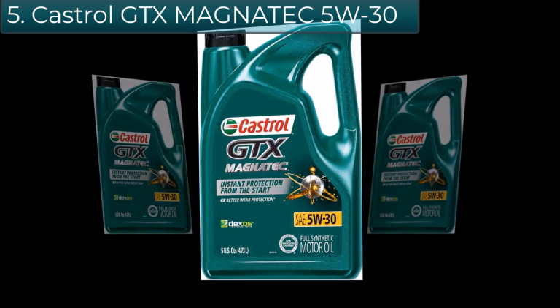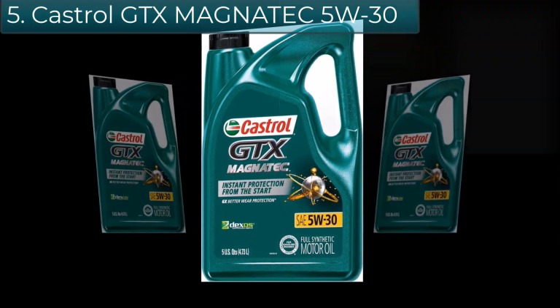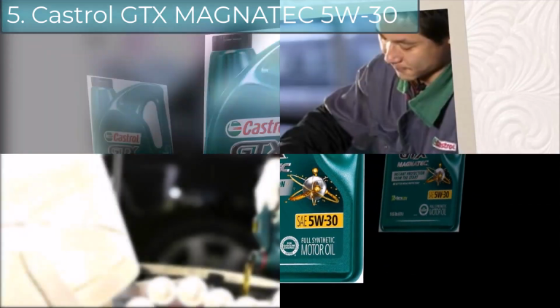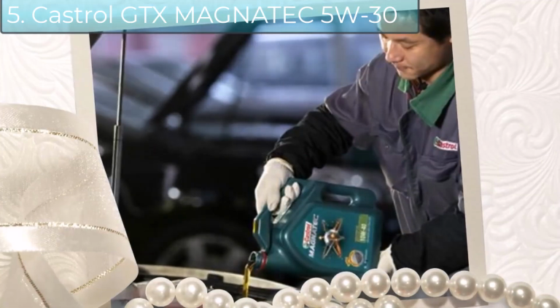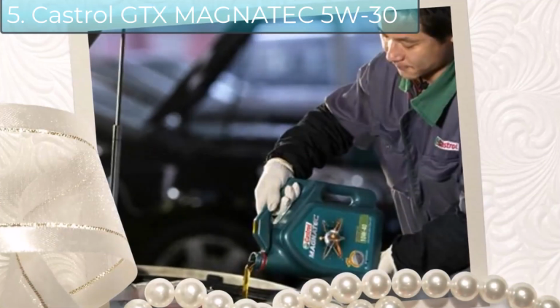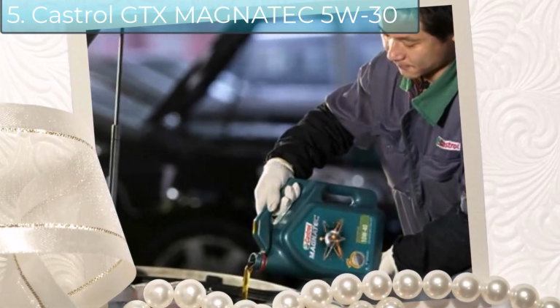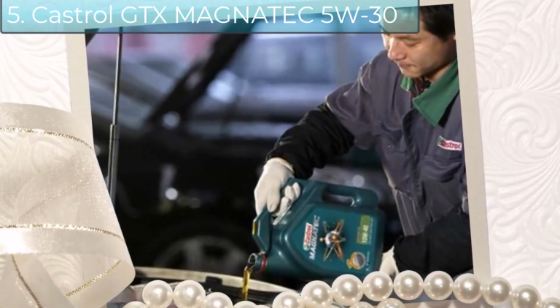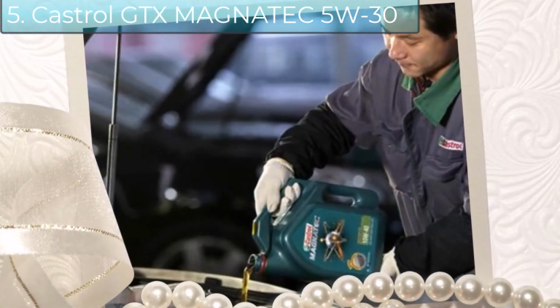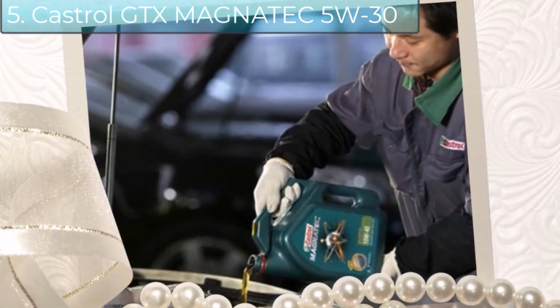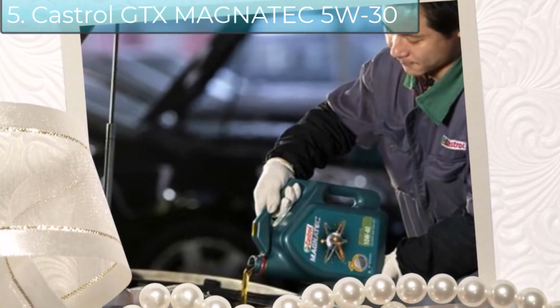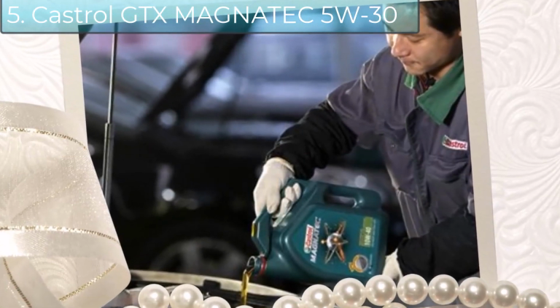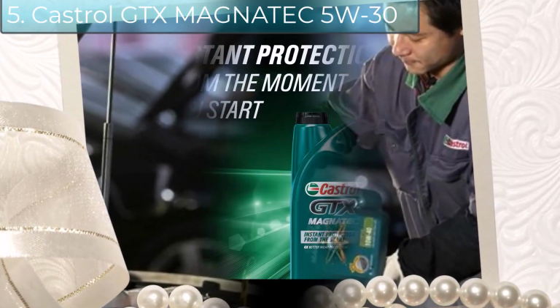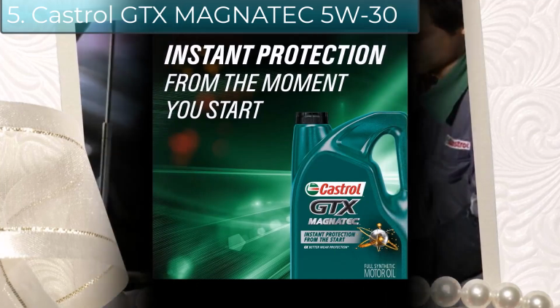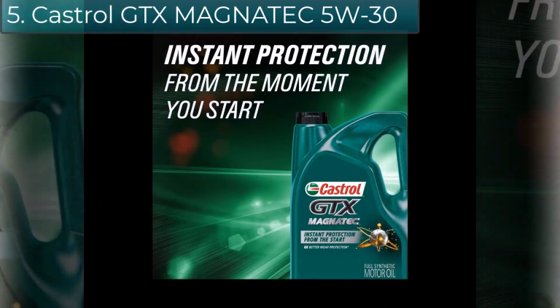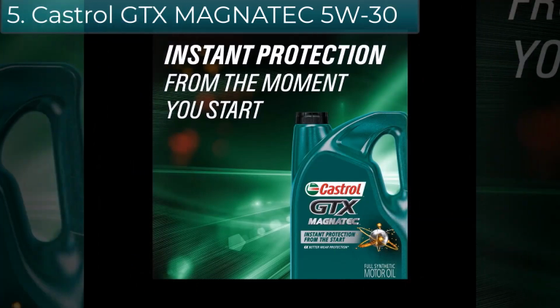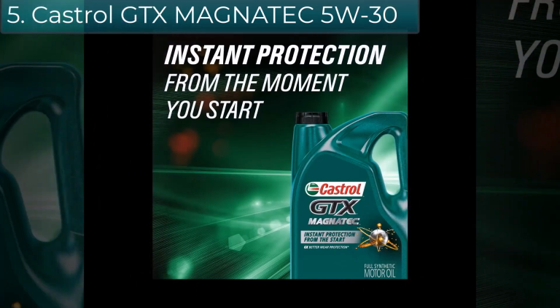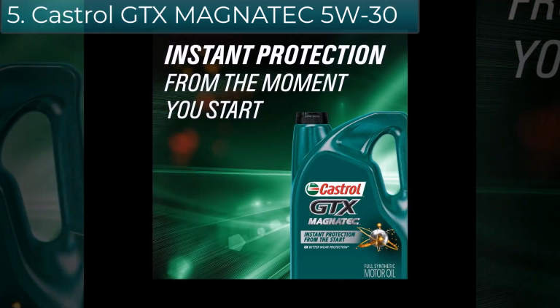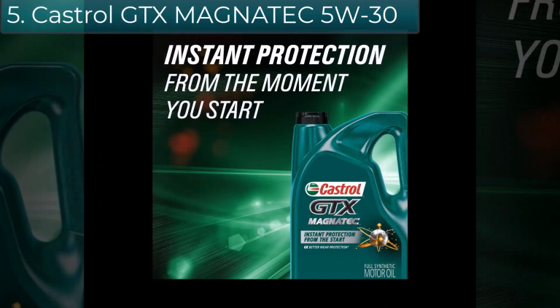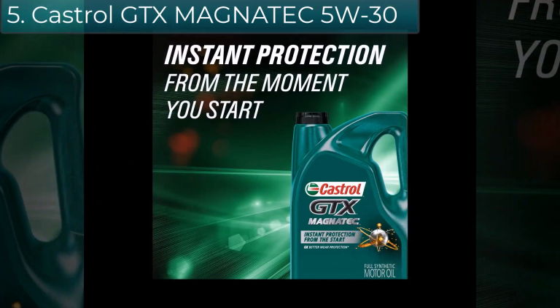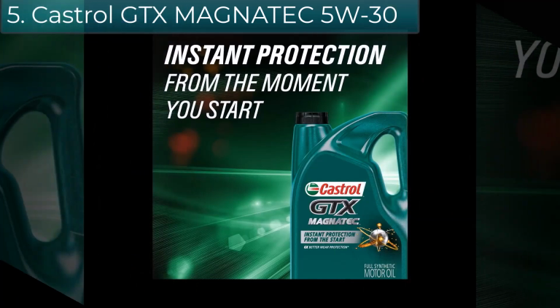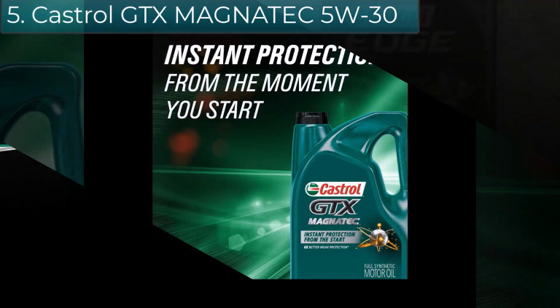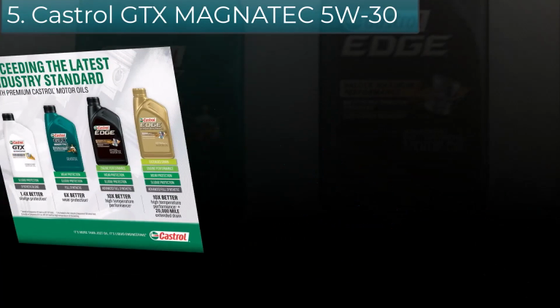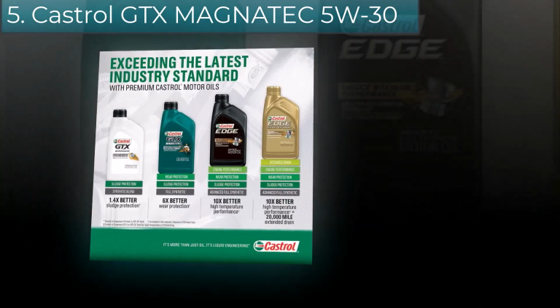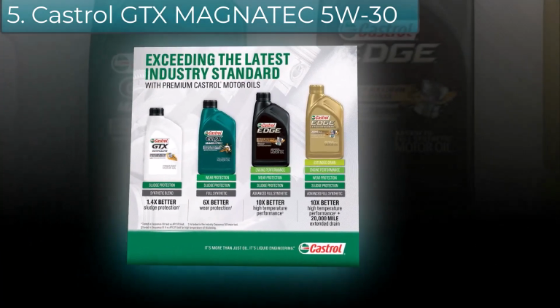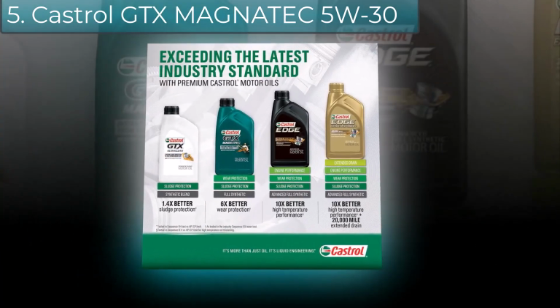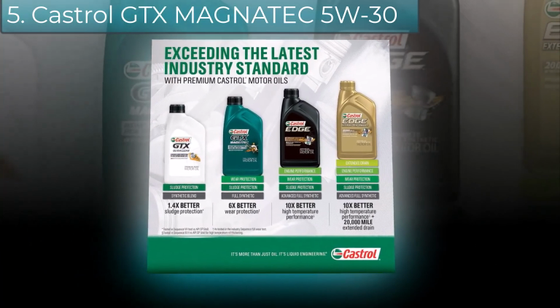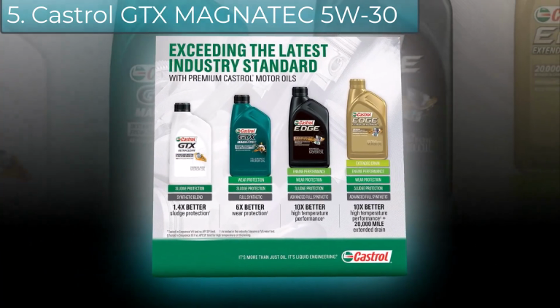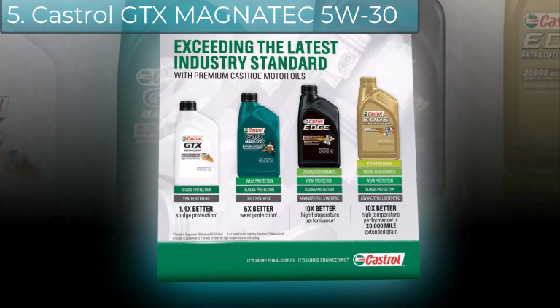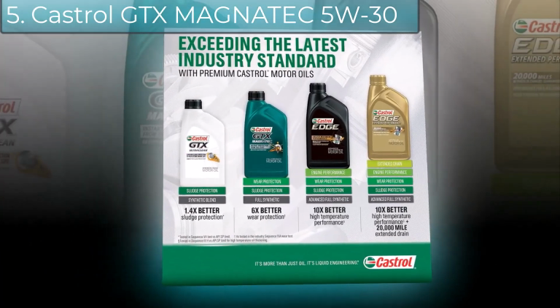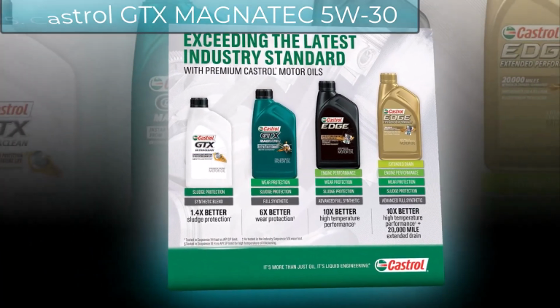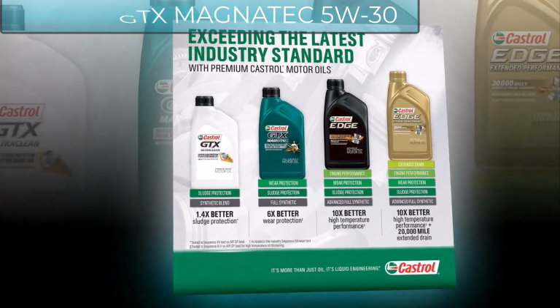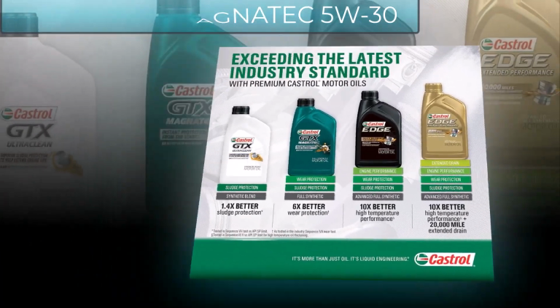Dramatically reducing engine wear and keeping critical parts up to 4x smoother, as tested in the Industry Sequence IVA wear test.